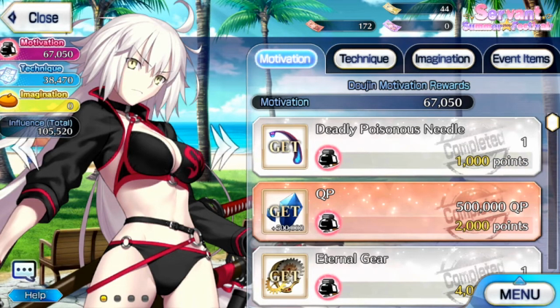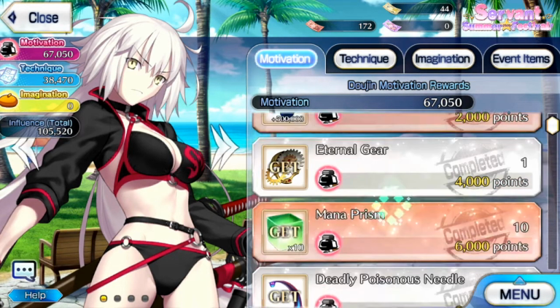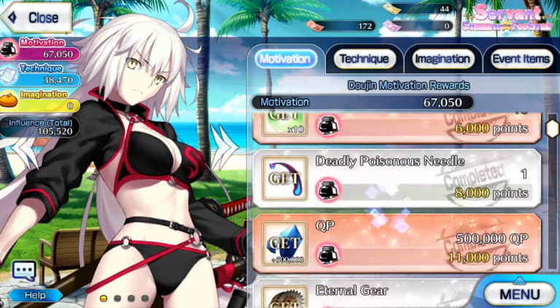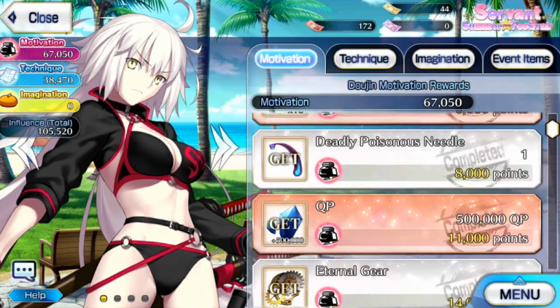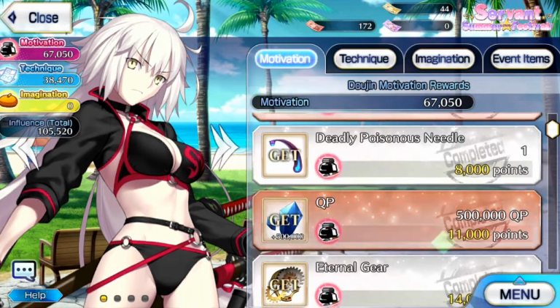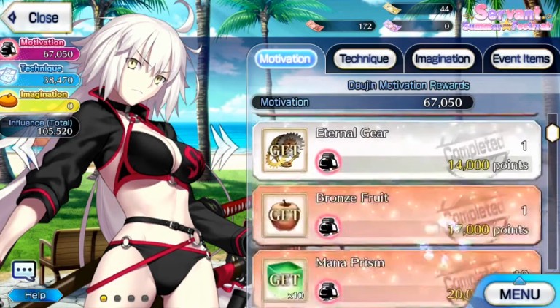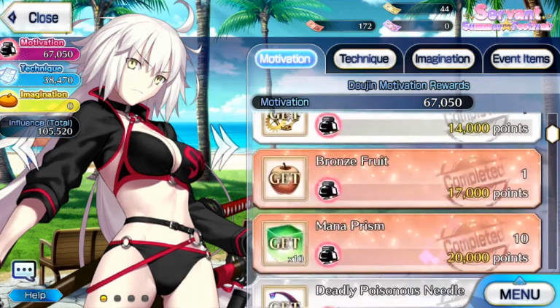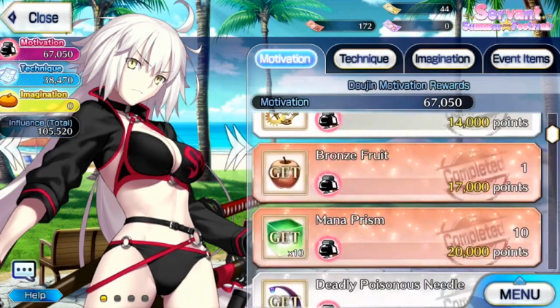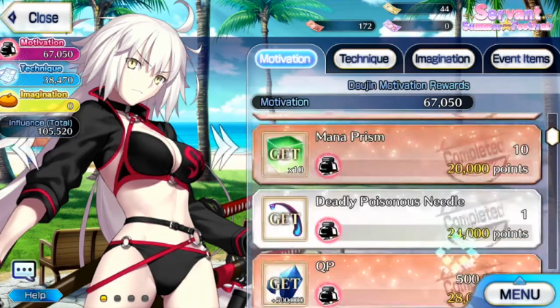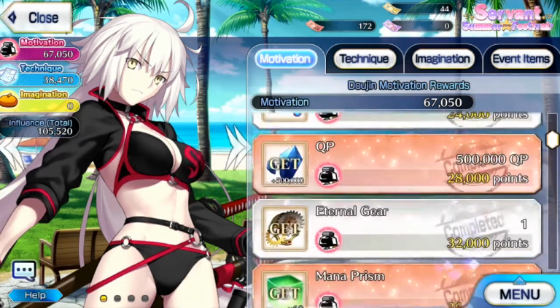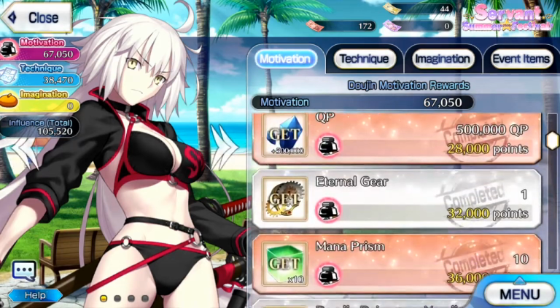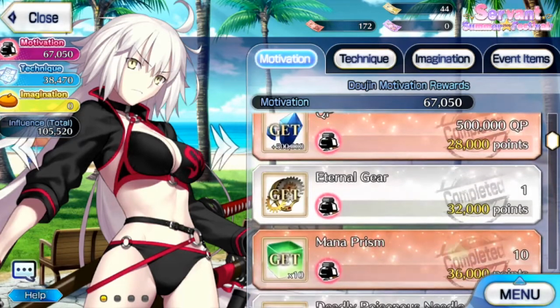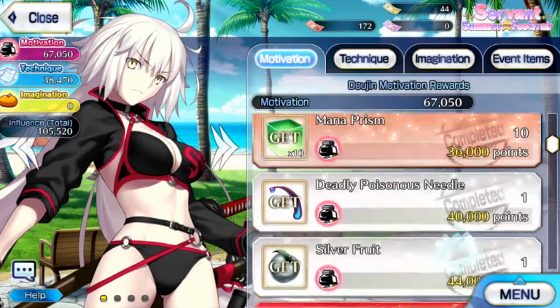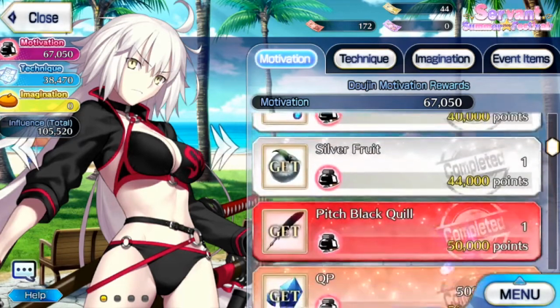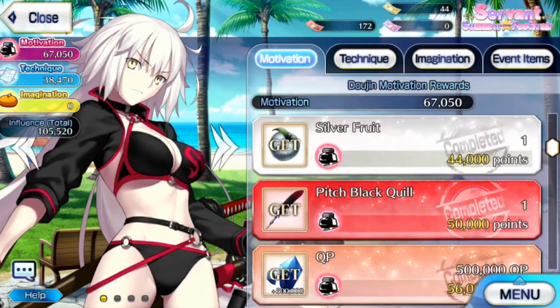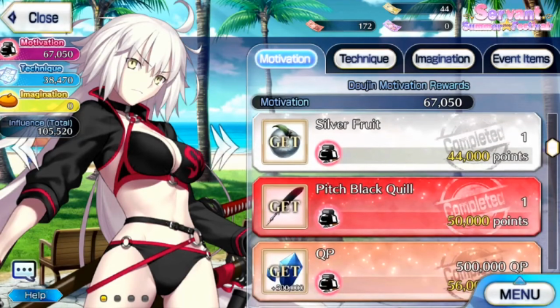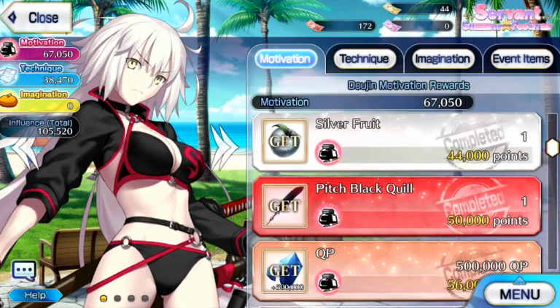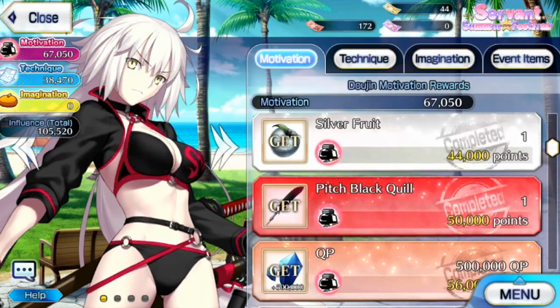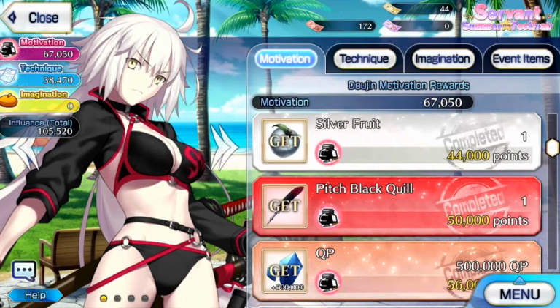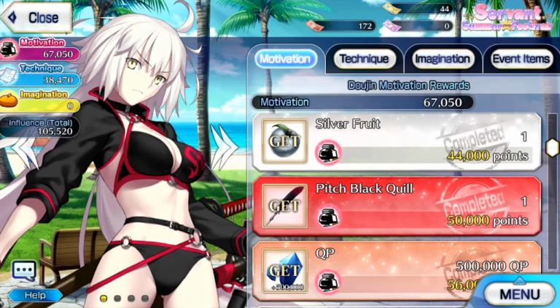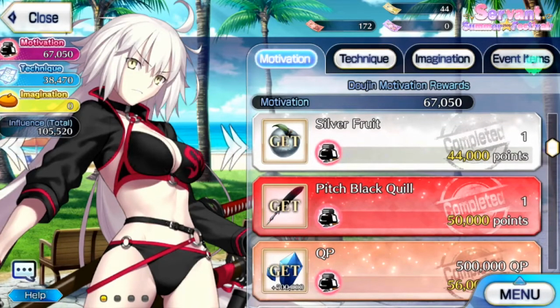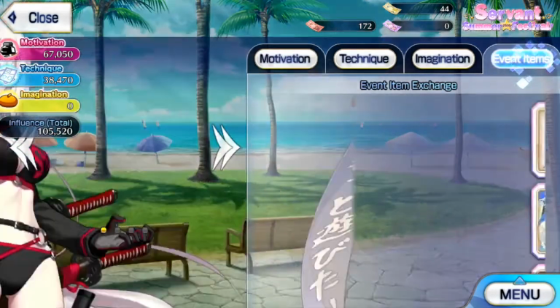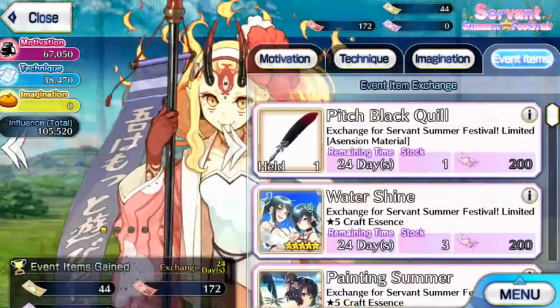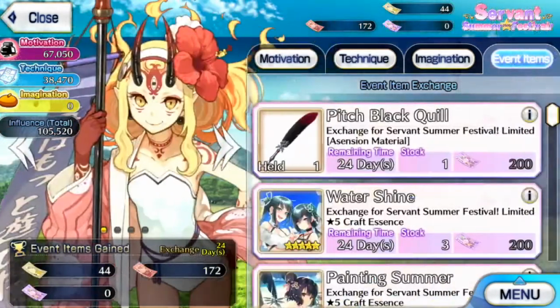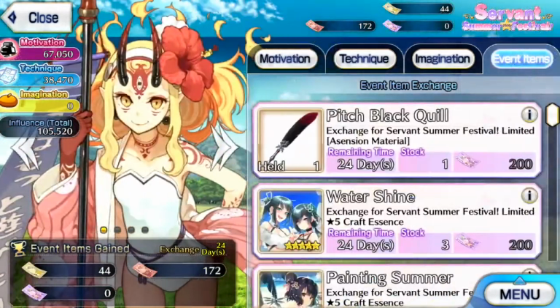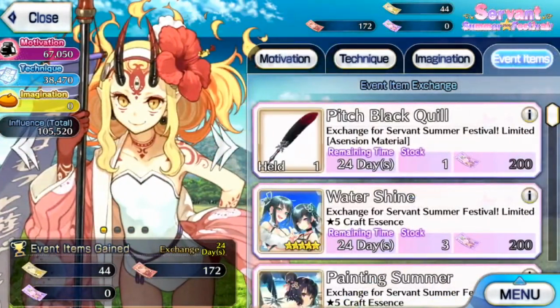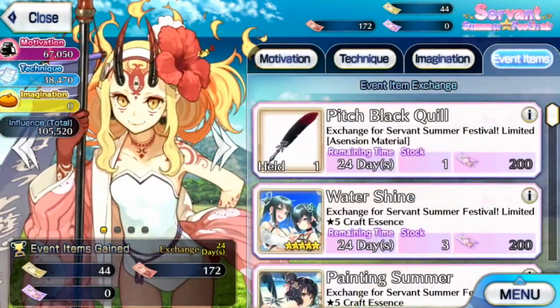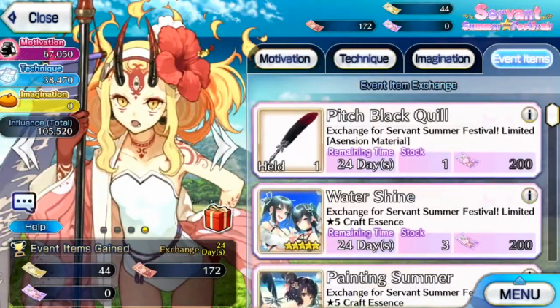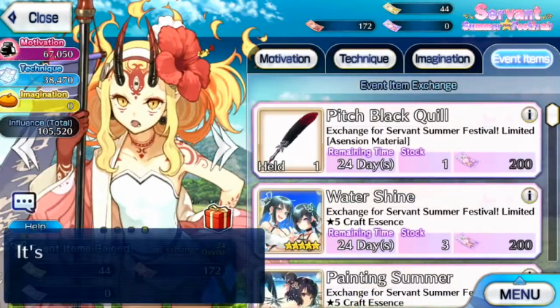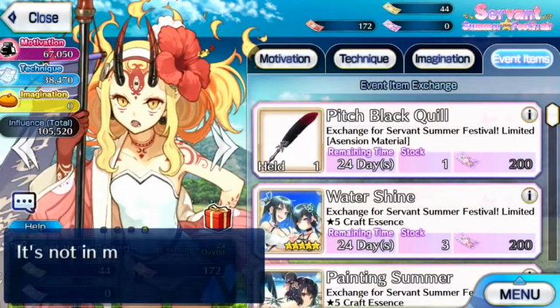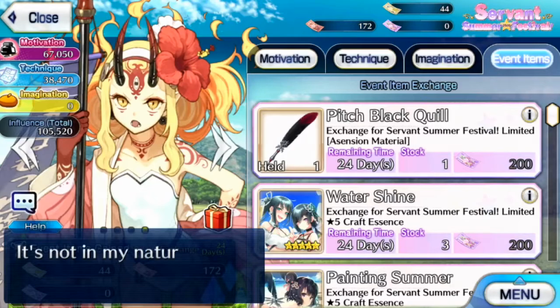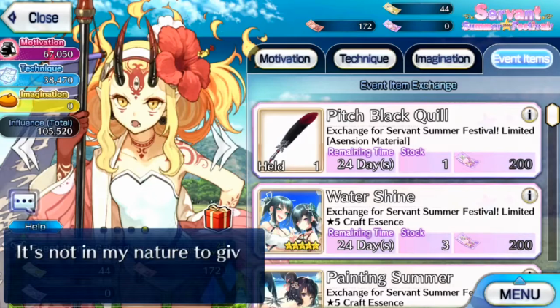The point ladder itself gives you material to actually ascend Gene Alter, and you can get 200 BB money to get the final quill.